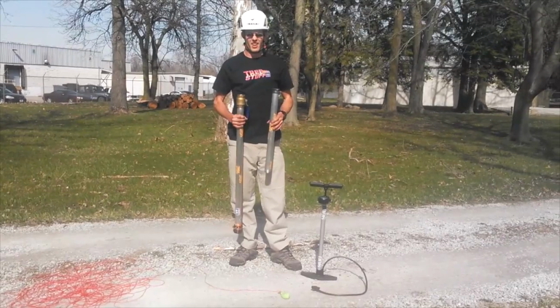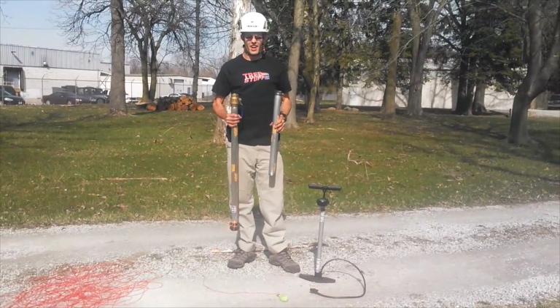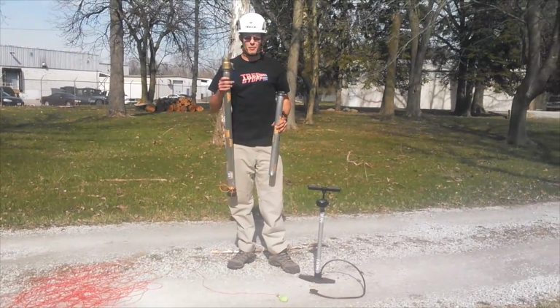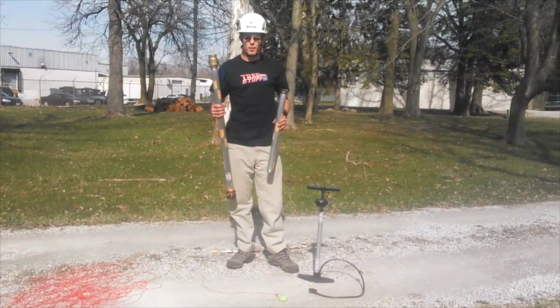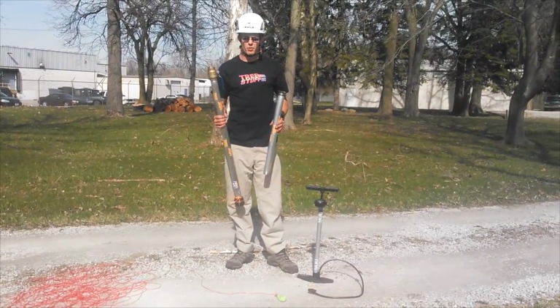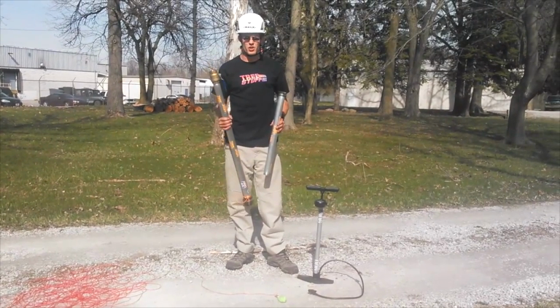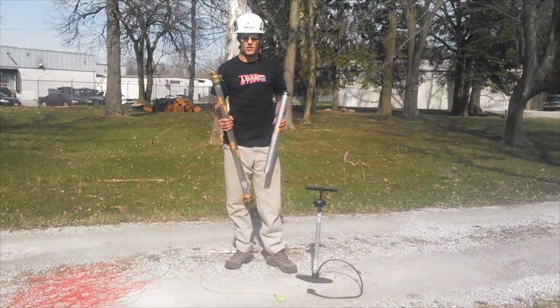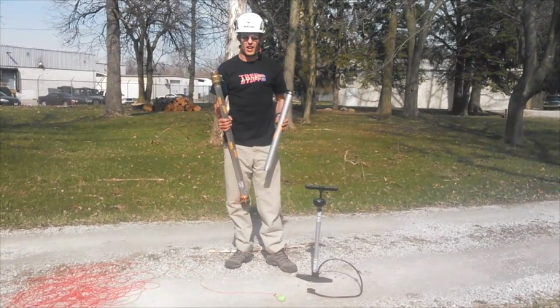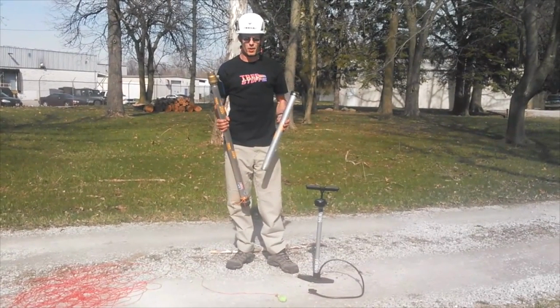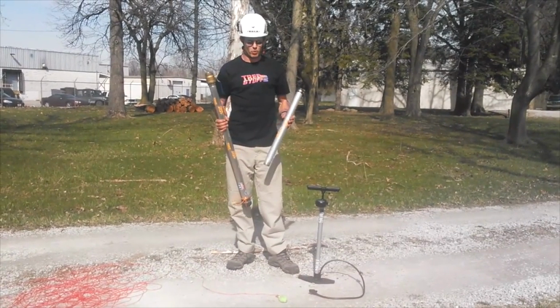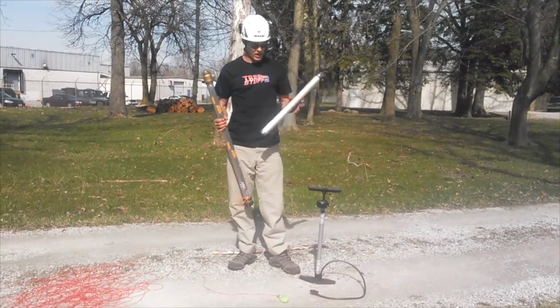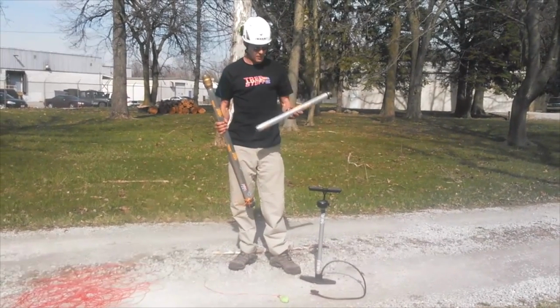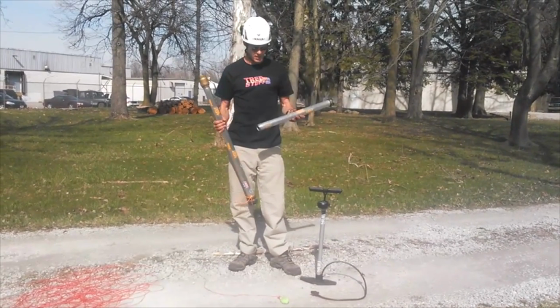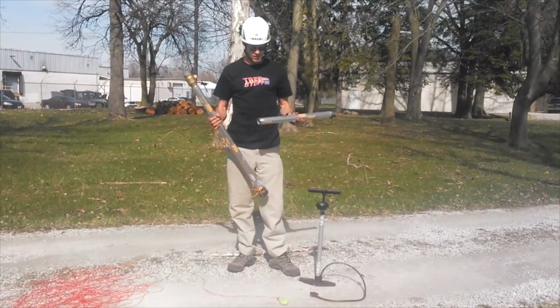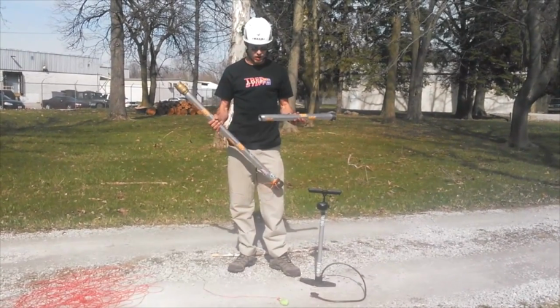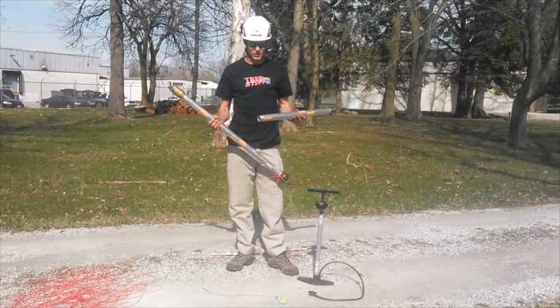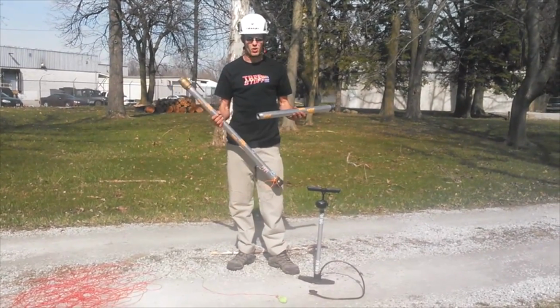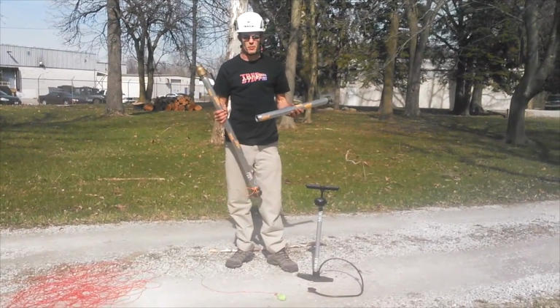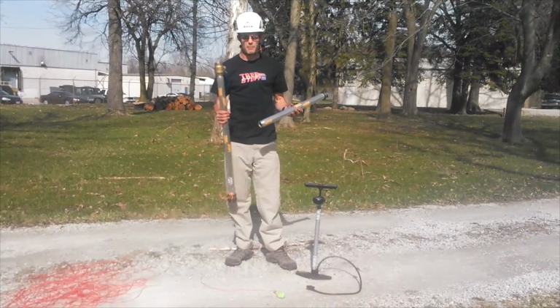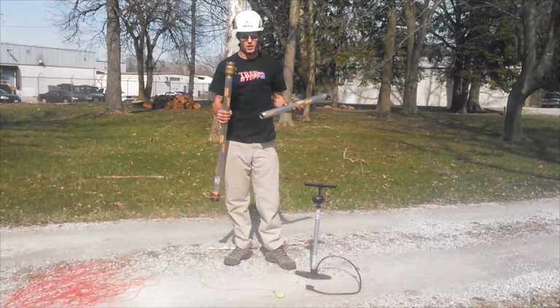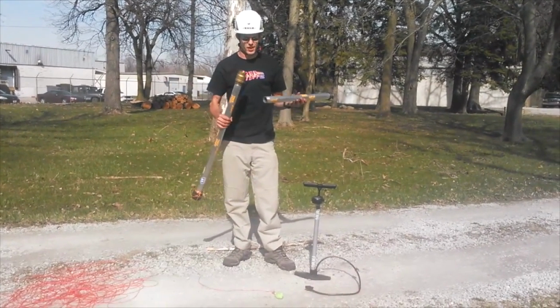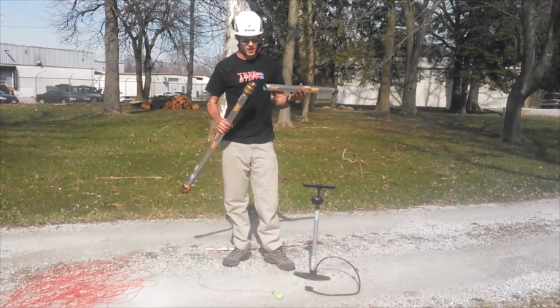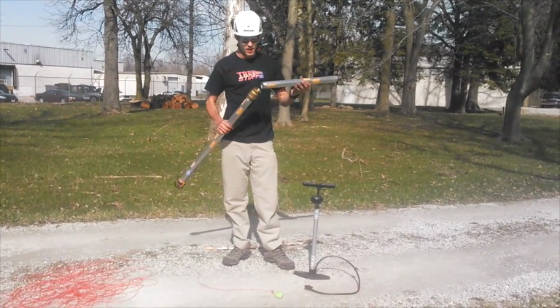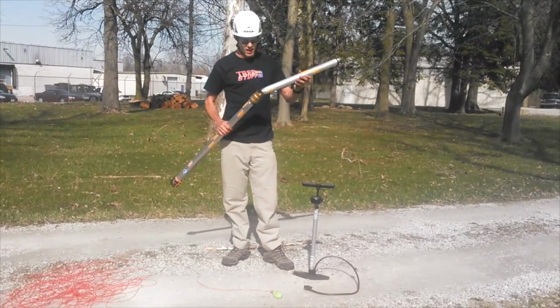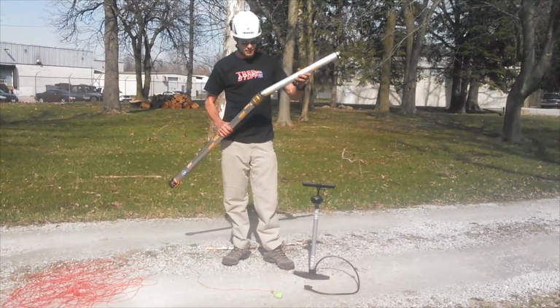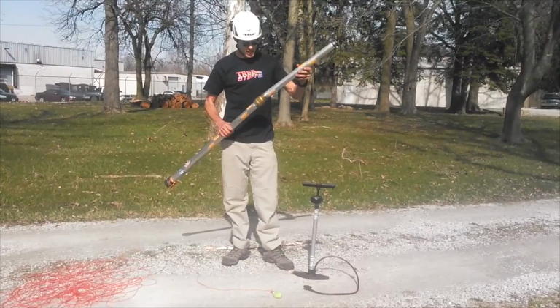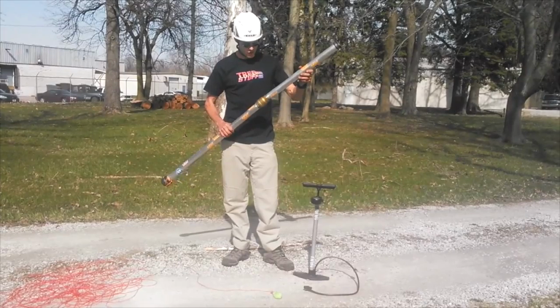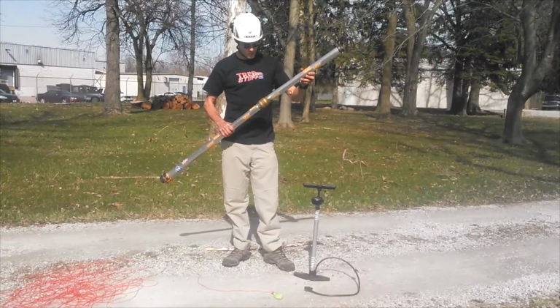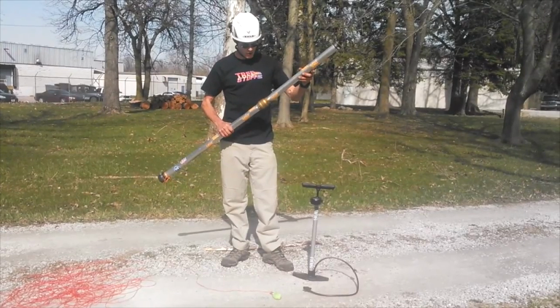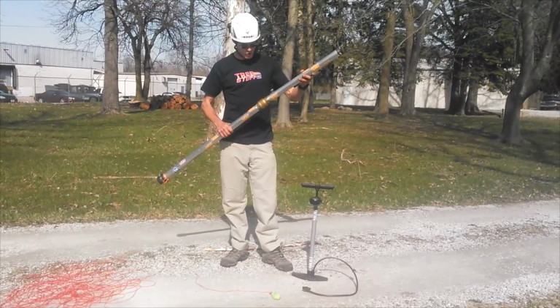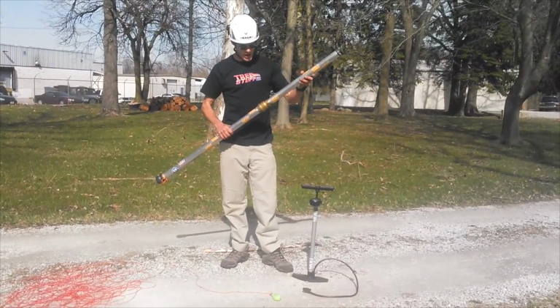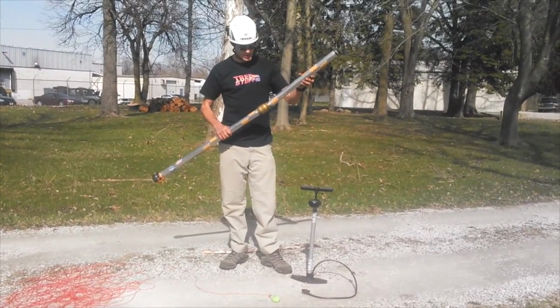Hi, I'm Nick Bono with TreeStuff.com and I'm really happy today to talk about the aluminum AFTA device. AFTA stands for Air Powered Tree Access.